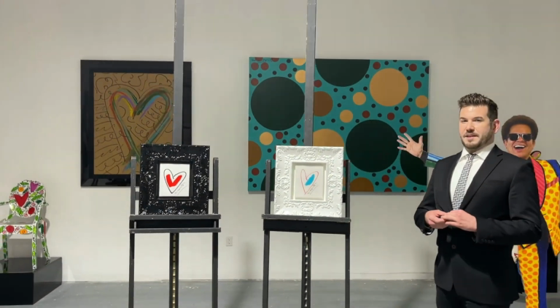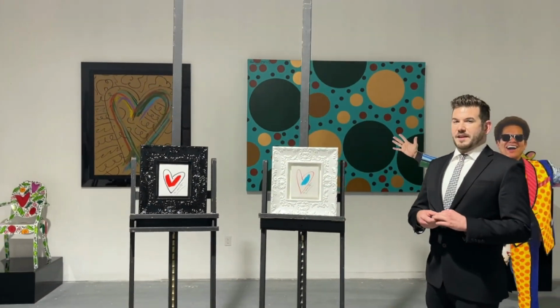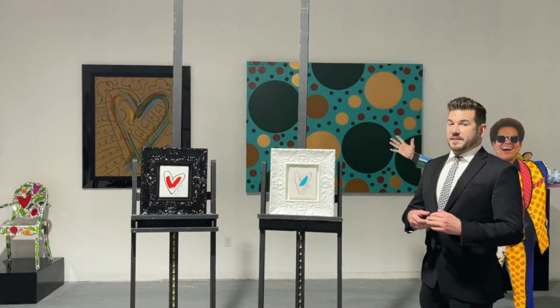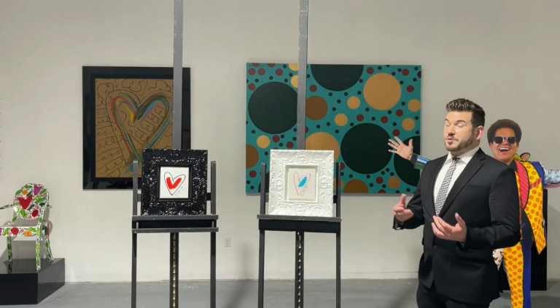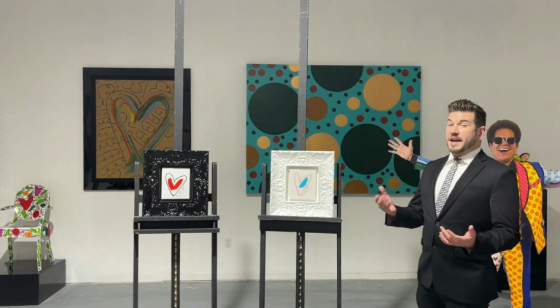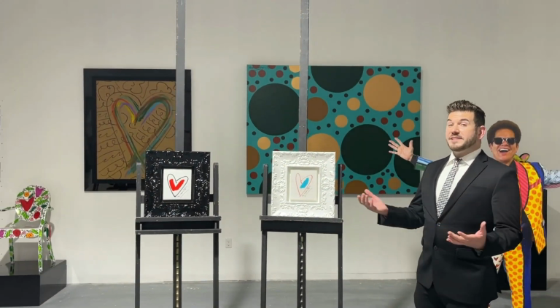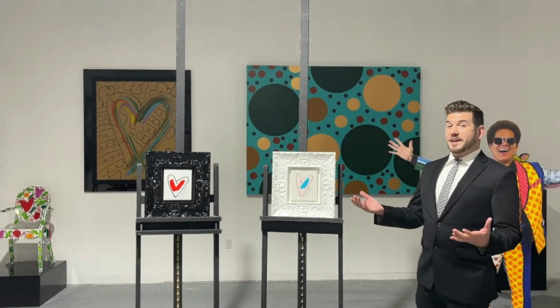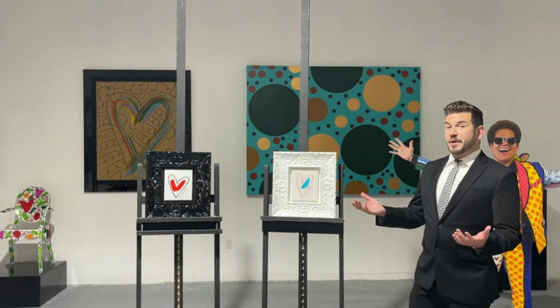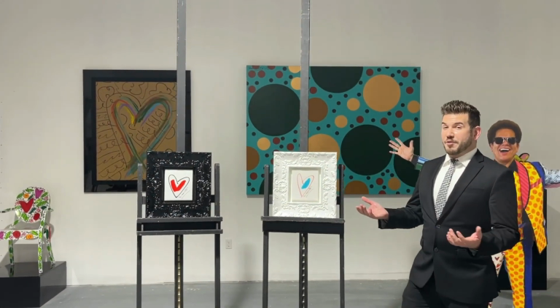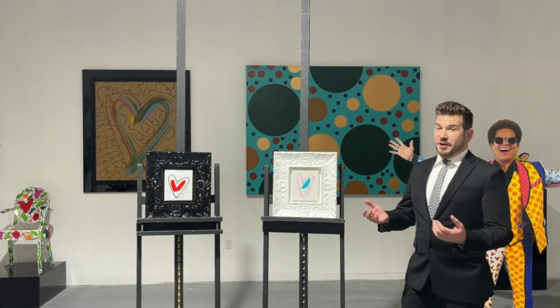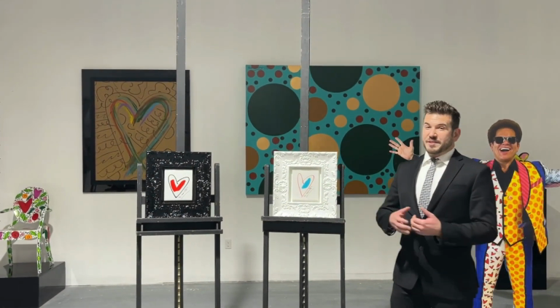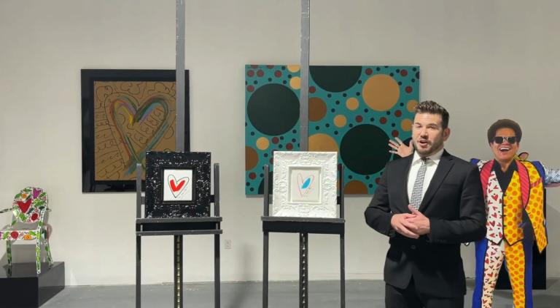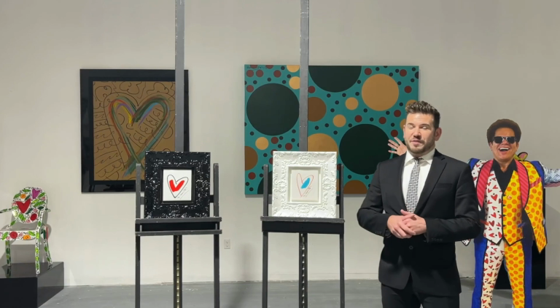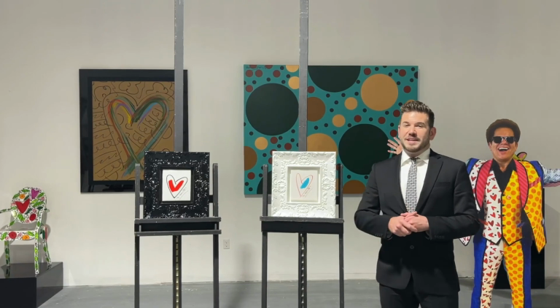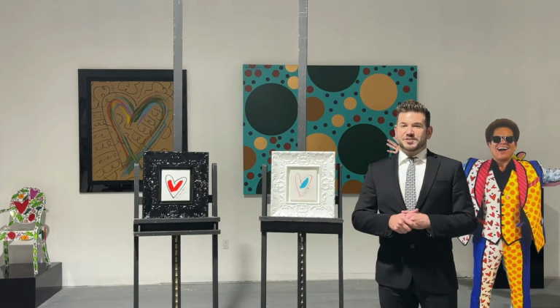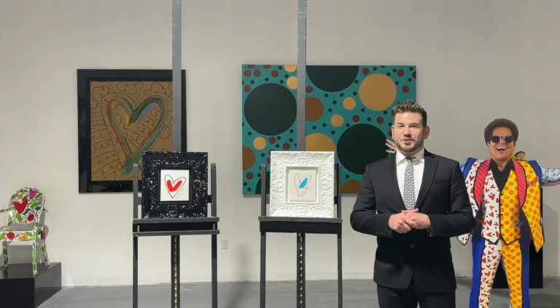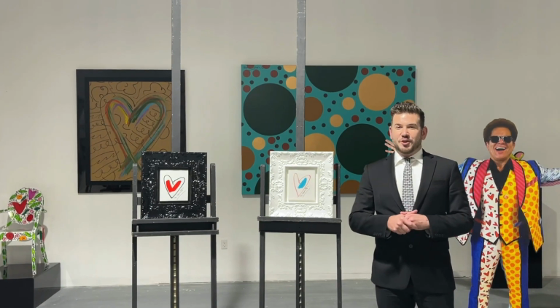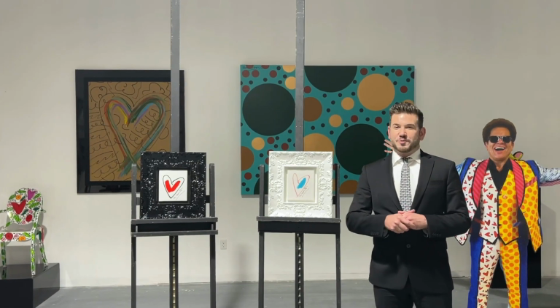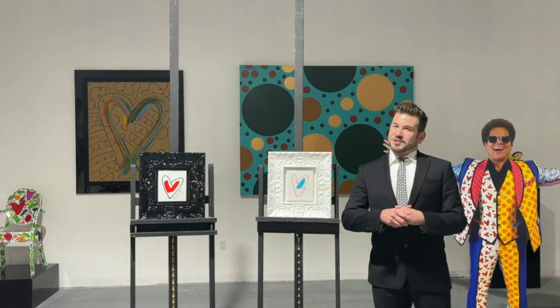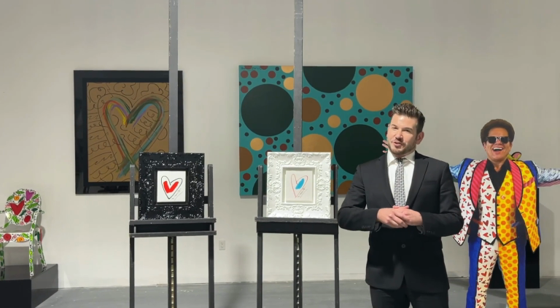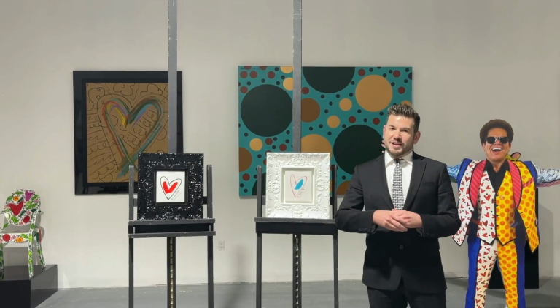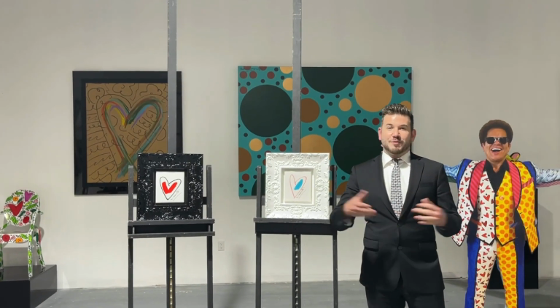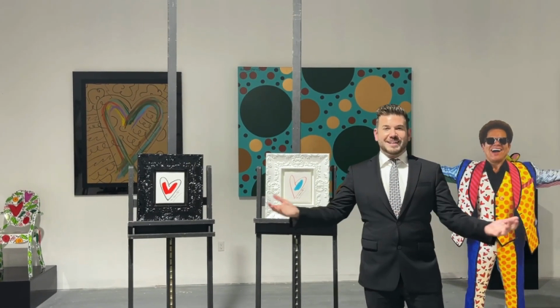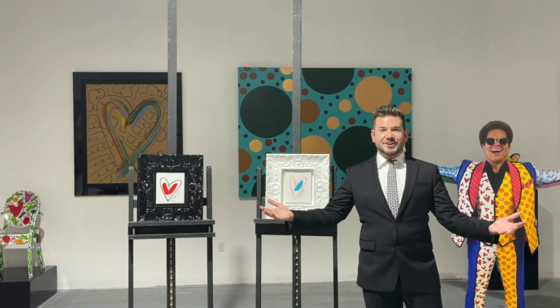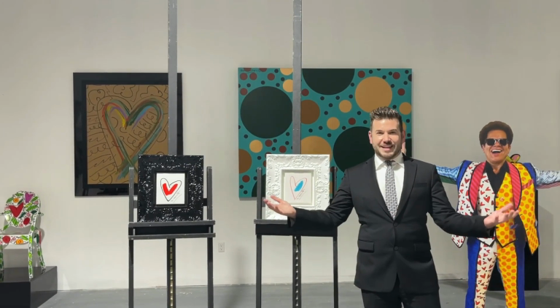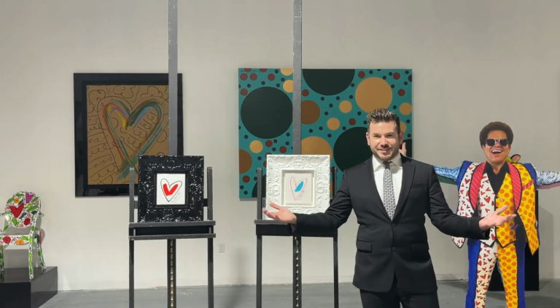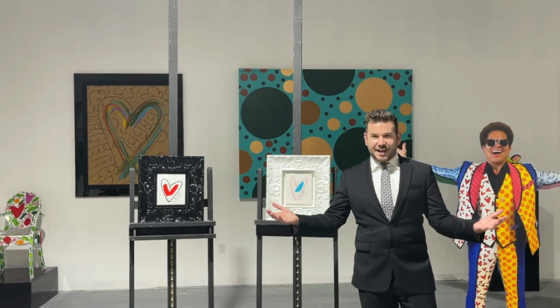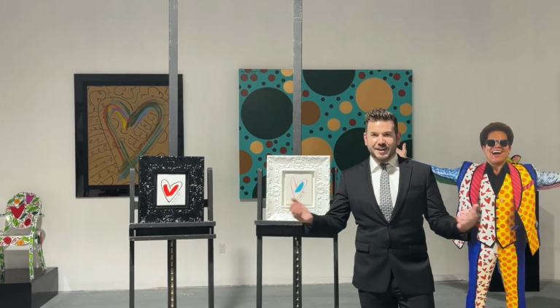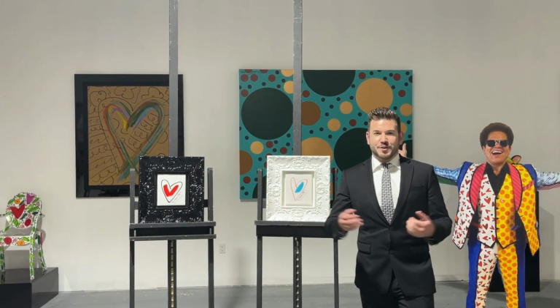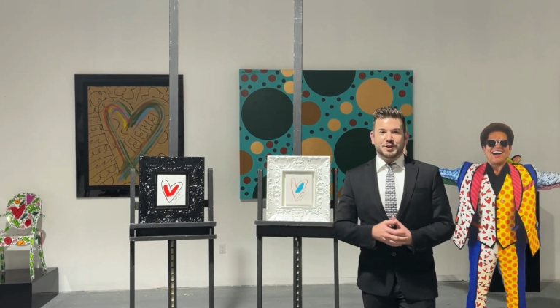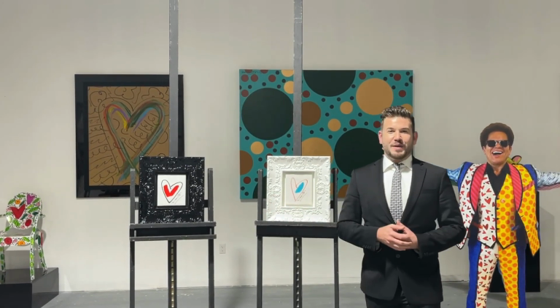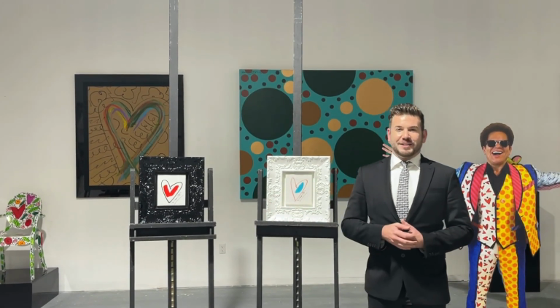These were hand done by Romero himself in his studios, which is located right here inside the Brito Palace.